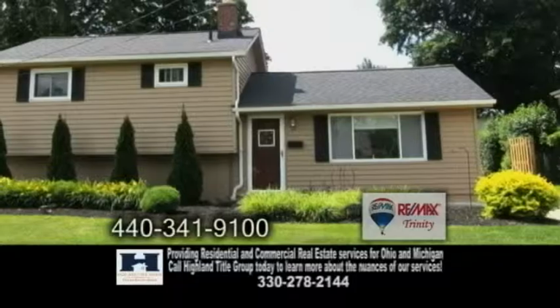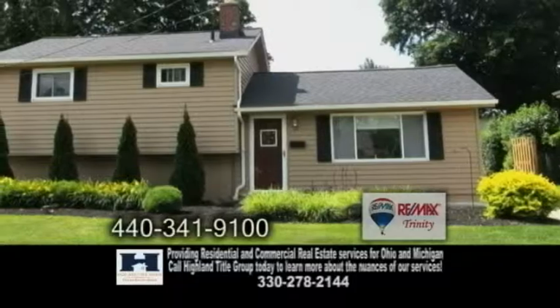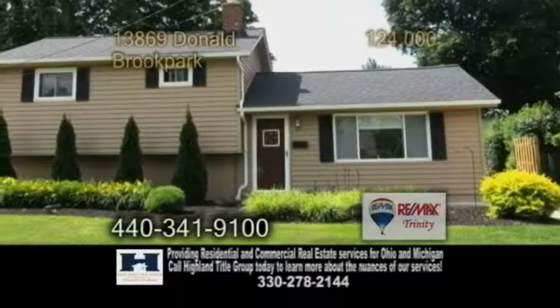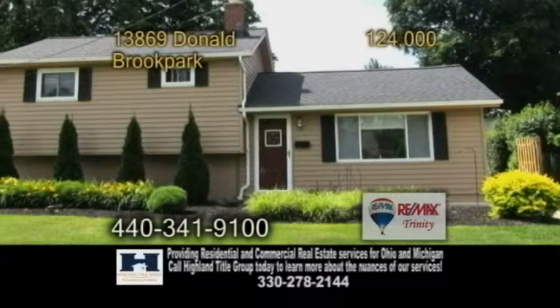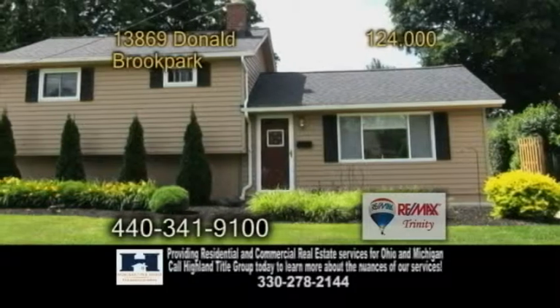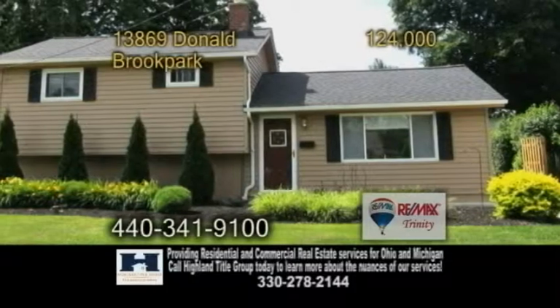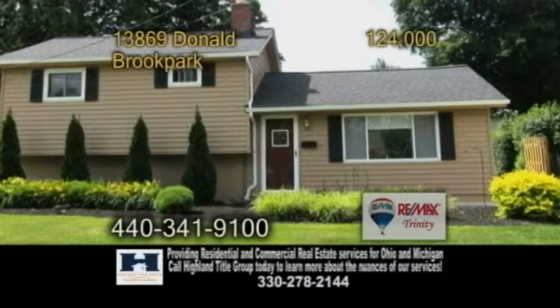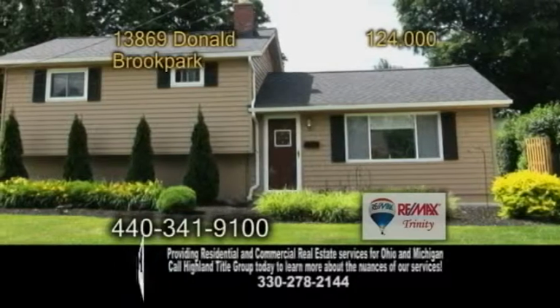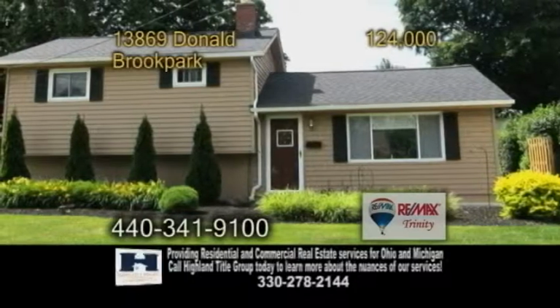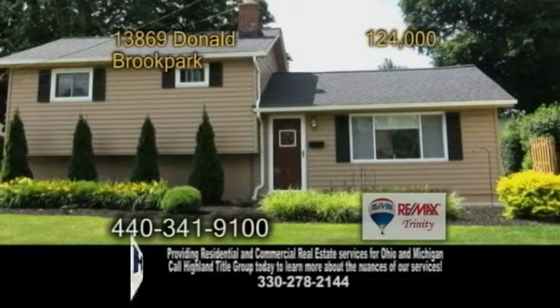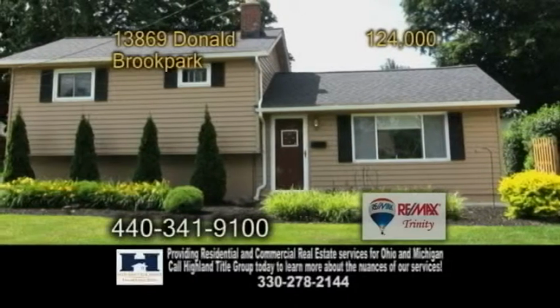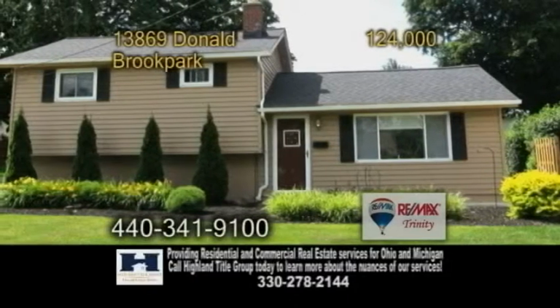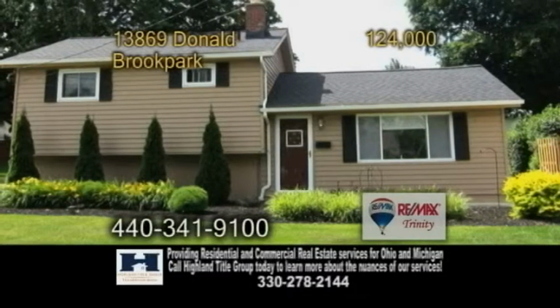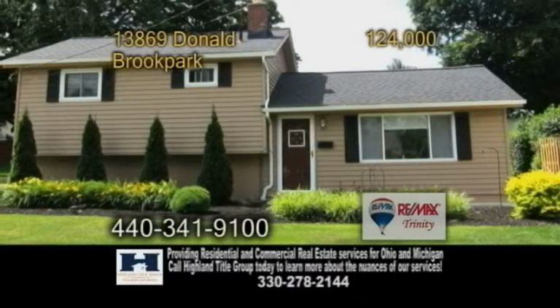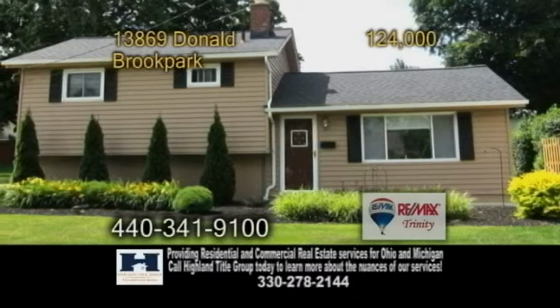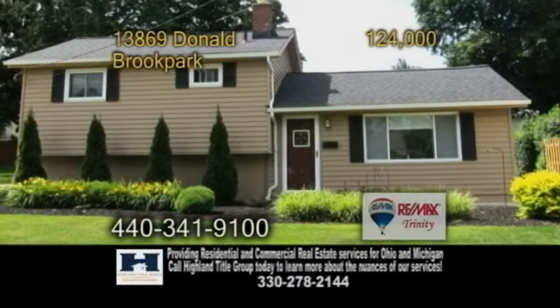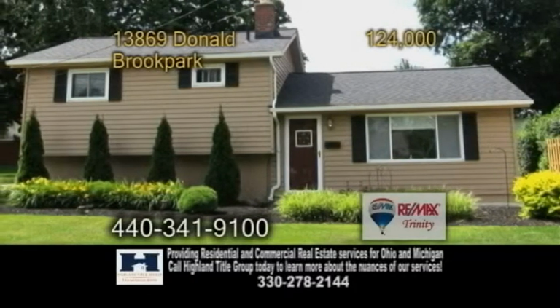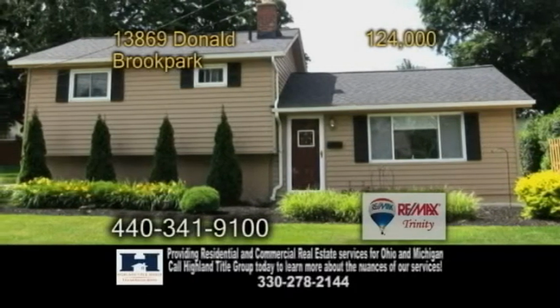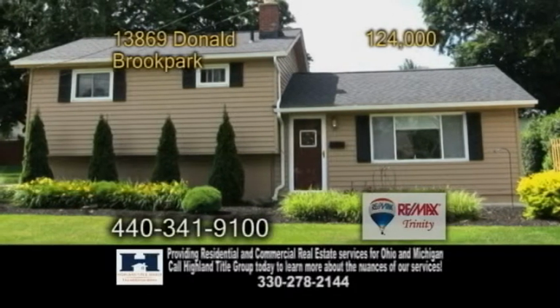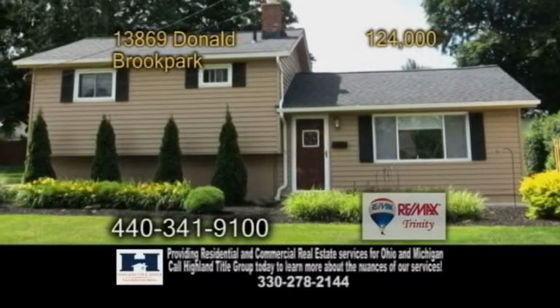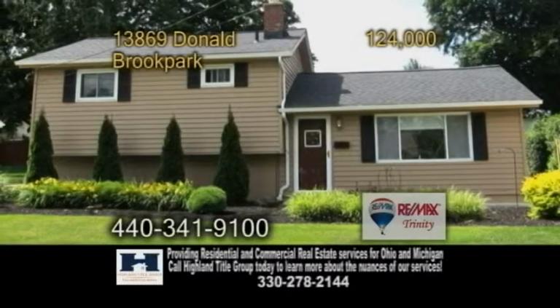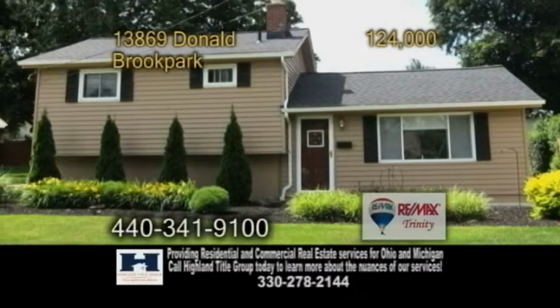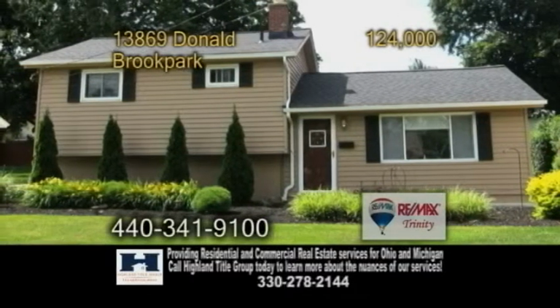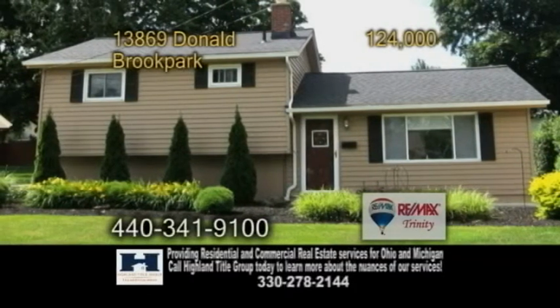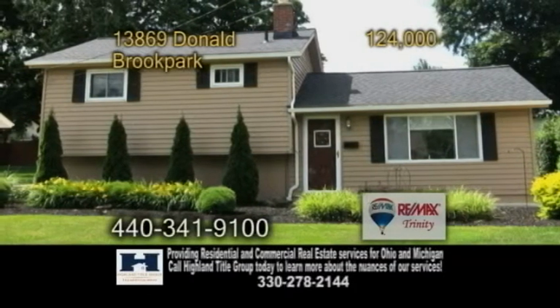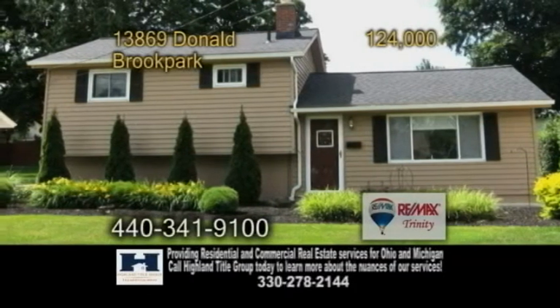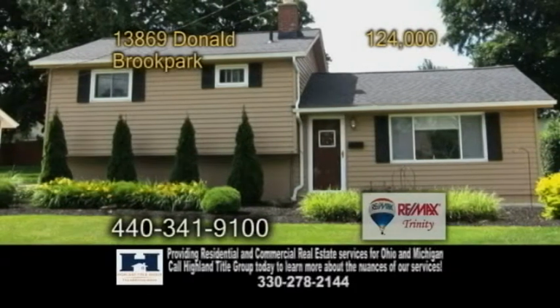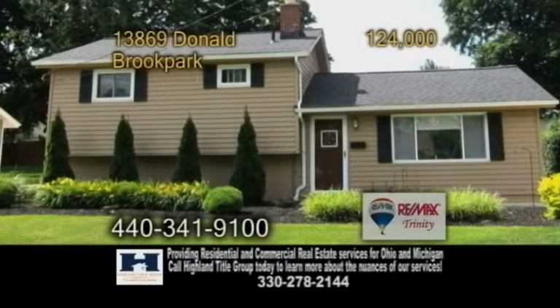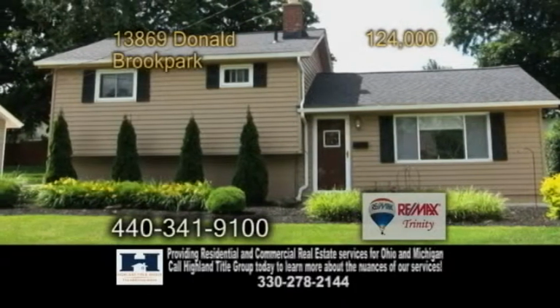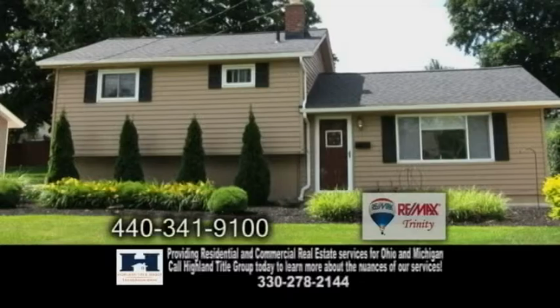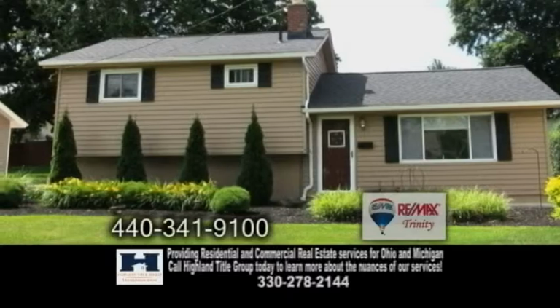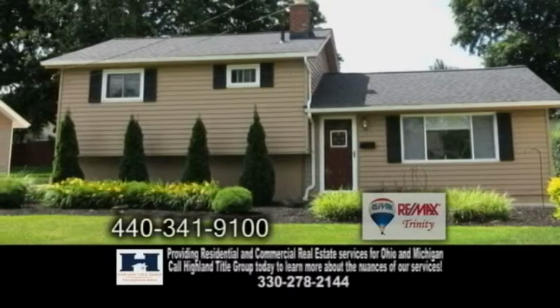A well-maintained home in Brook Park. This home features three bedrooms and one bath.